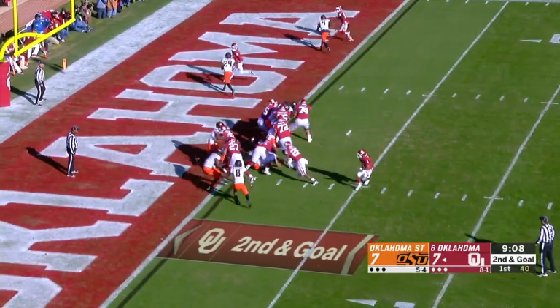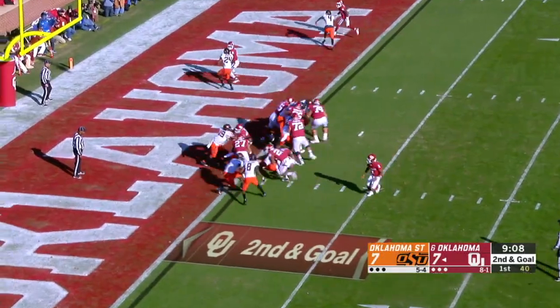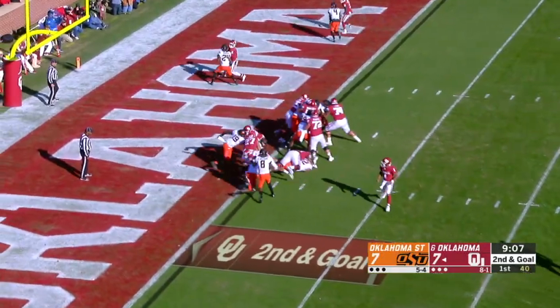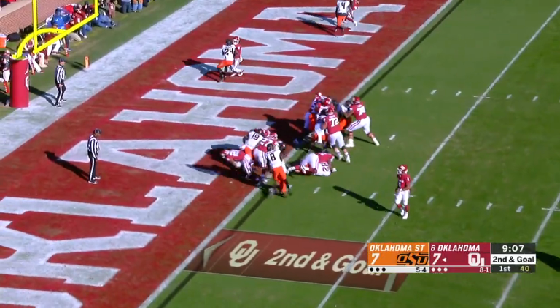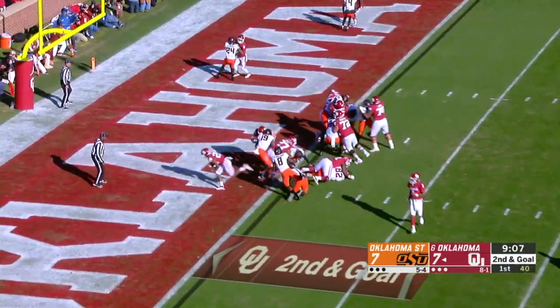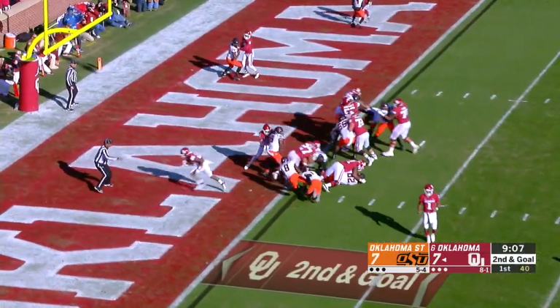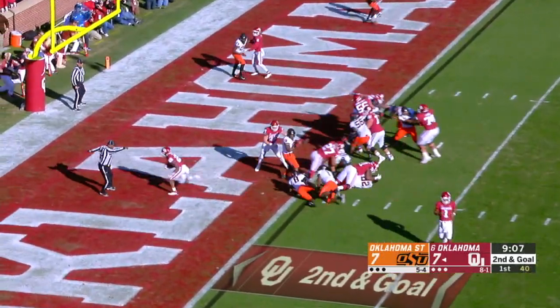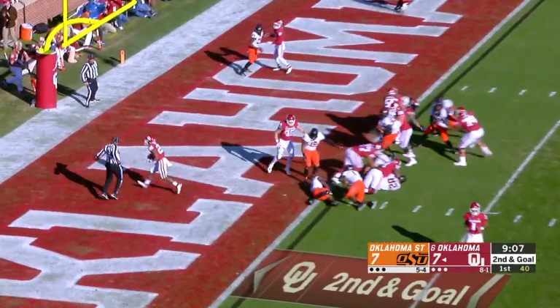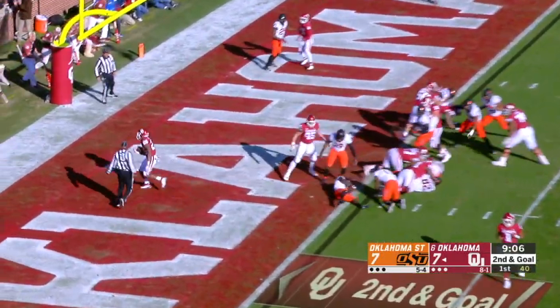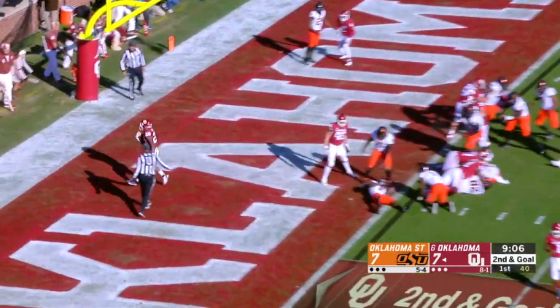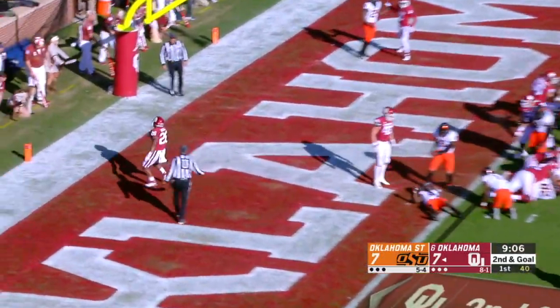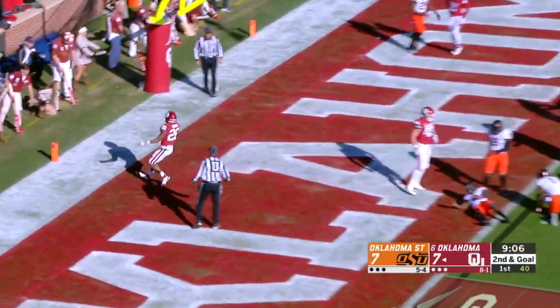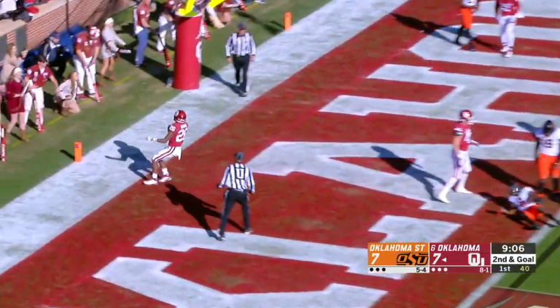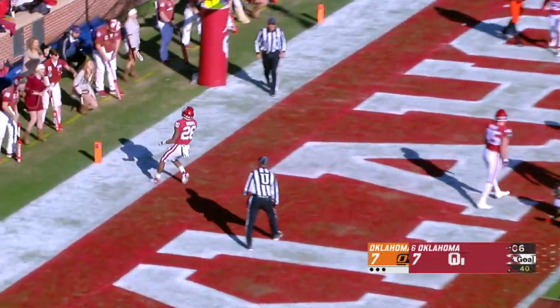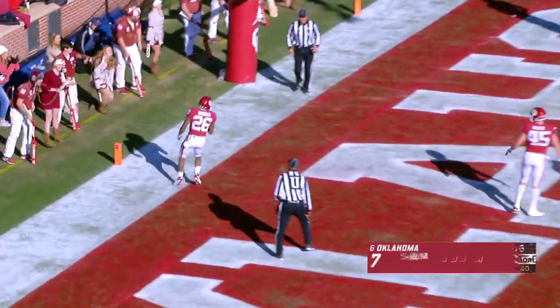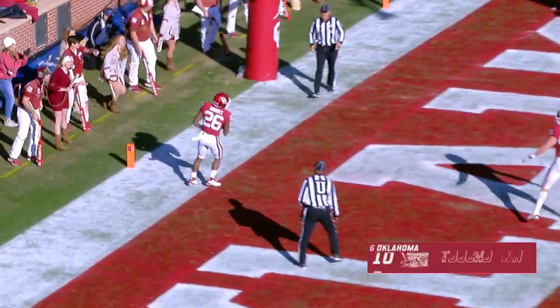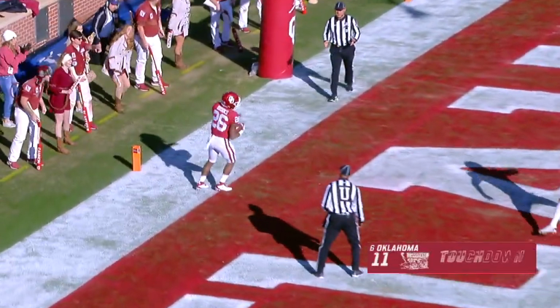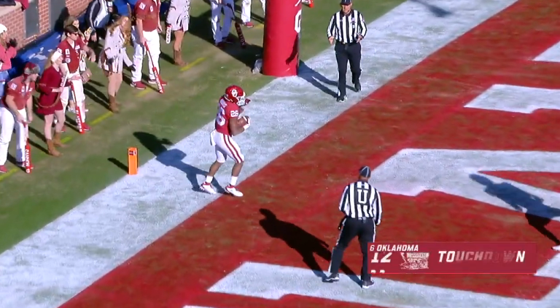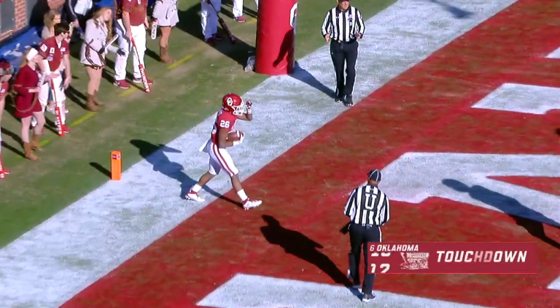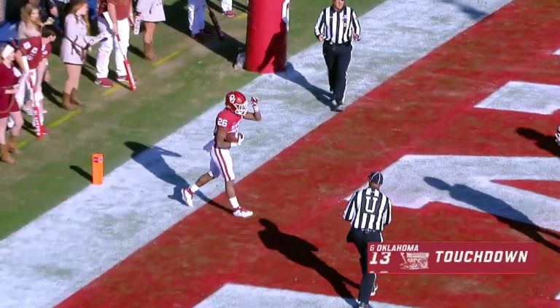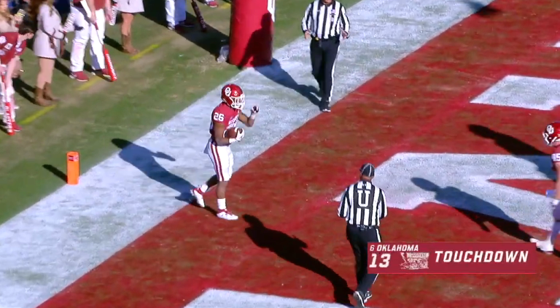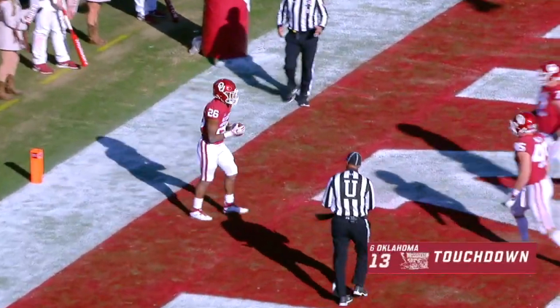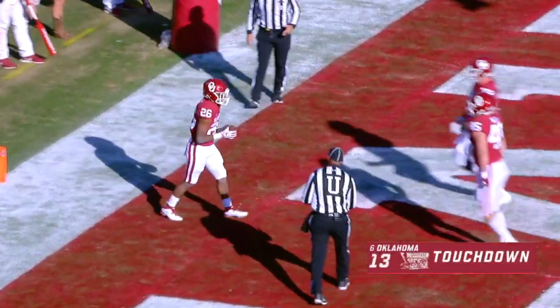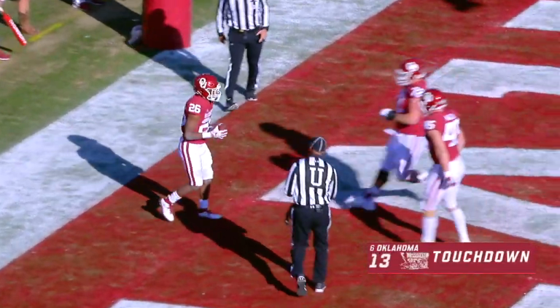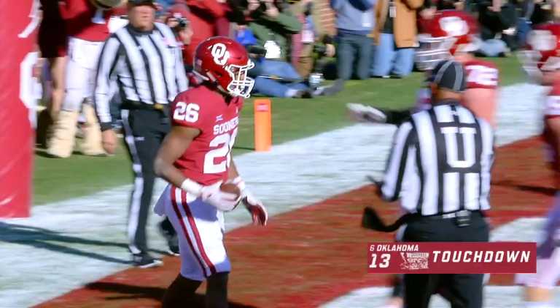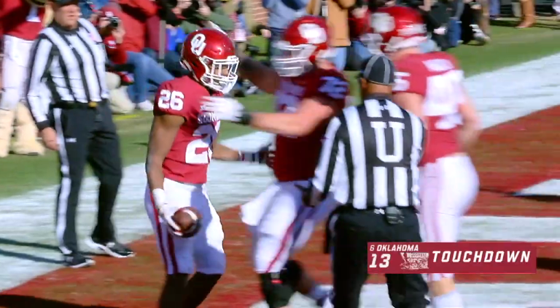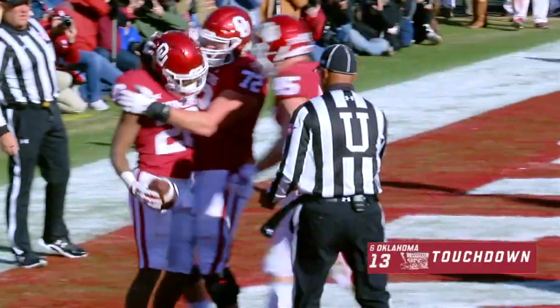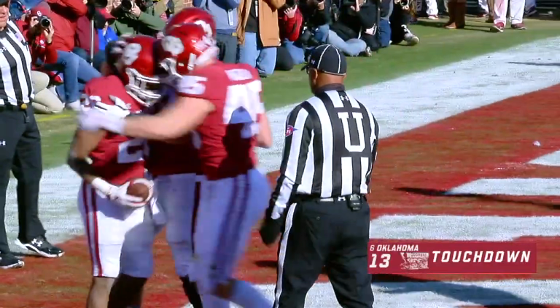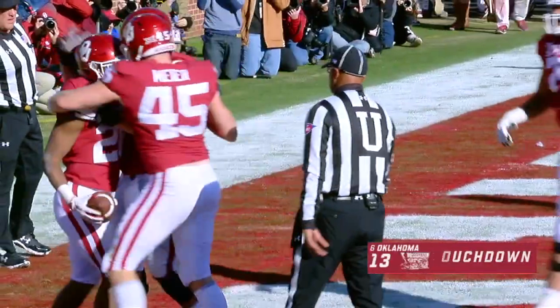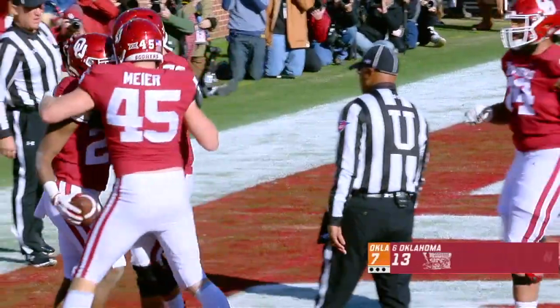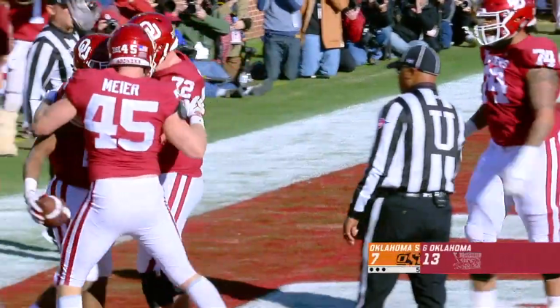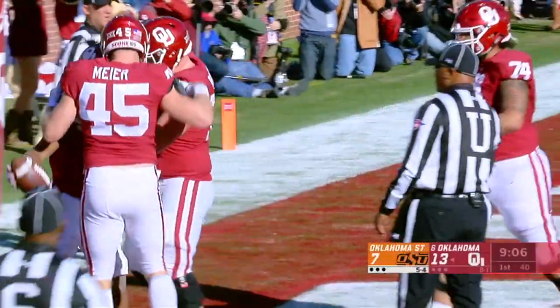Handoff Brooks, right up the middle, right into the end zone. Easy like Sunday morning. Touchdown Sooners.